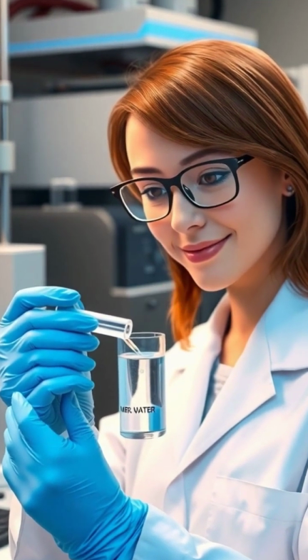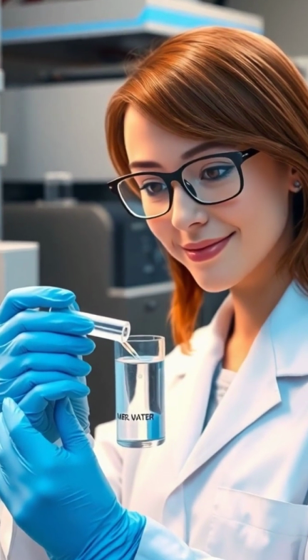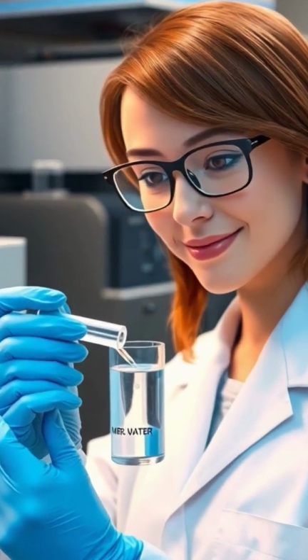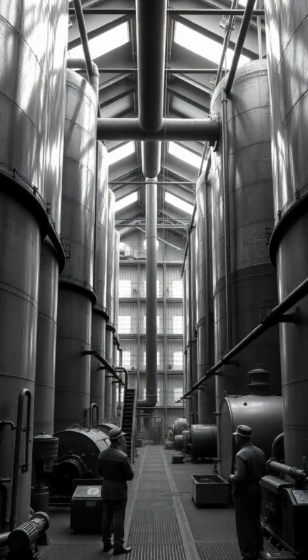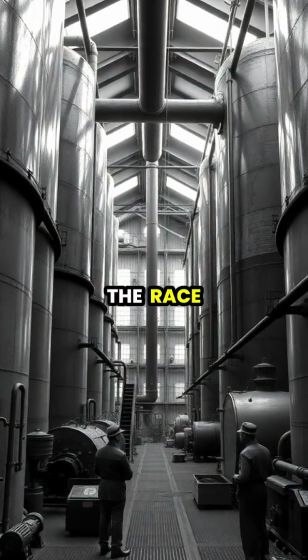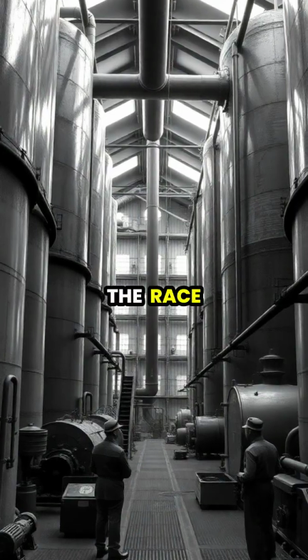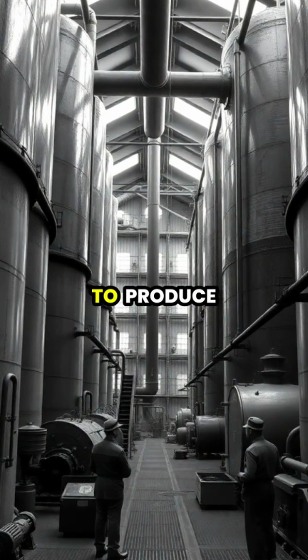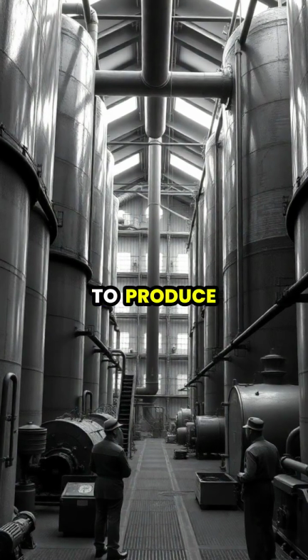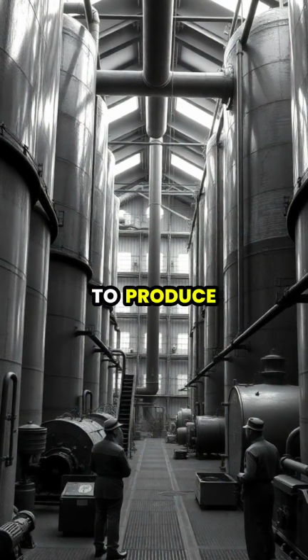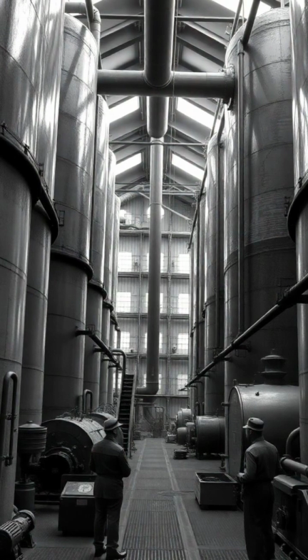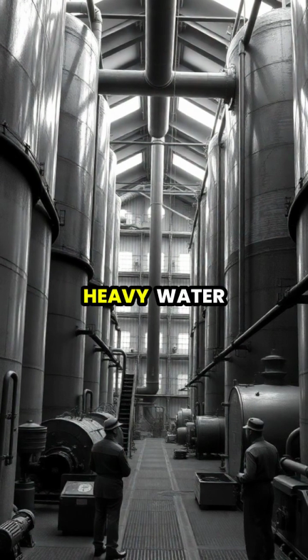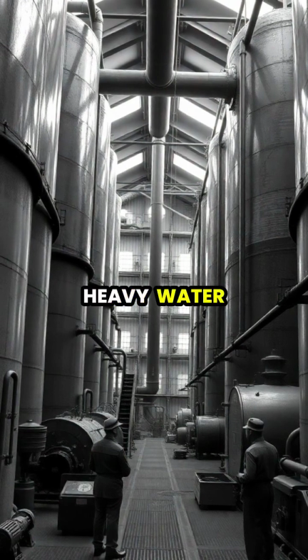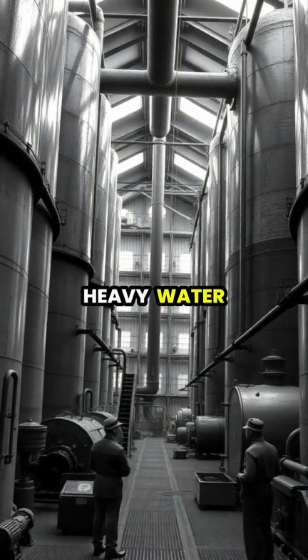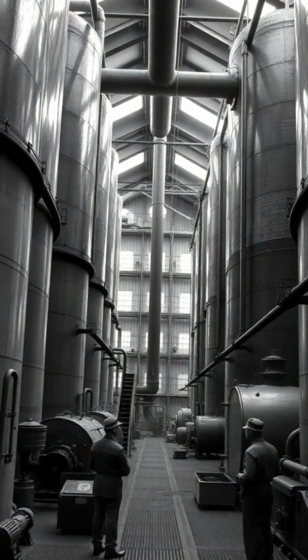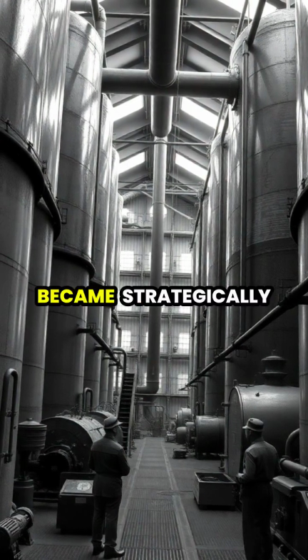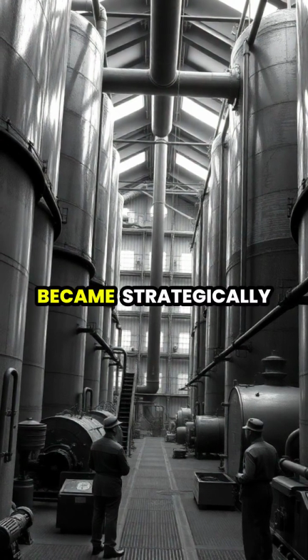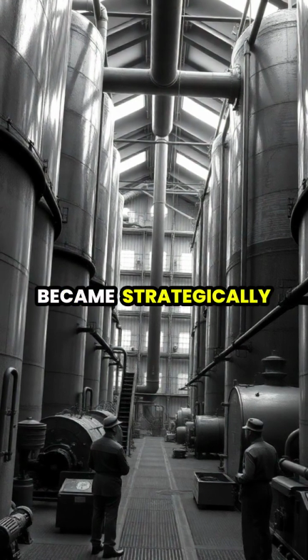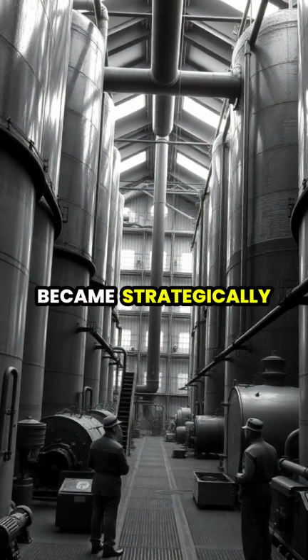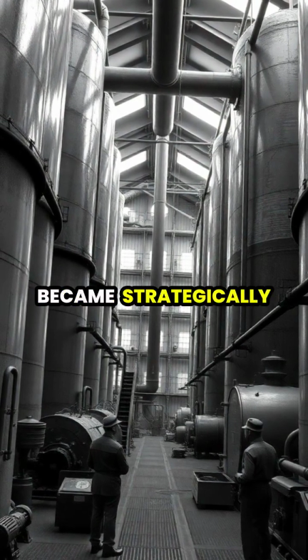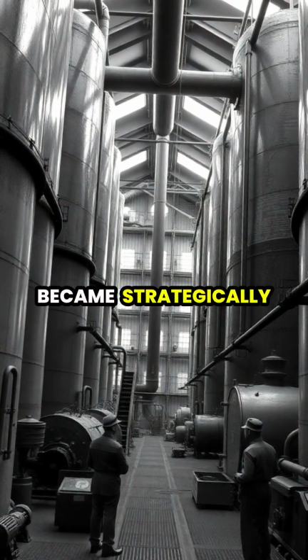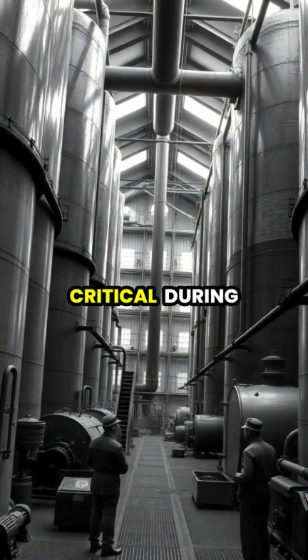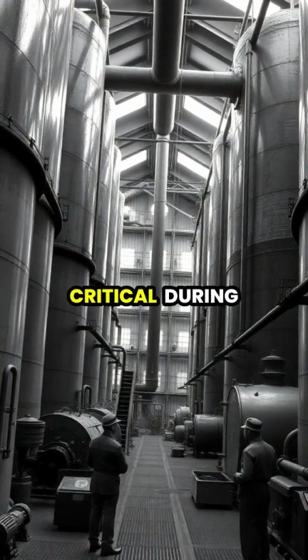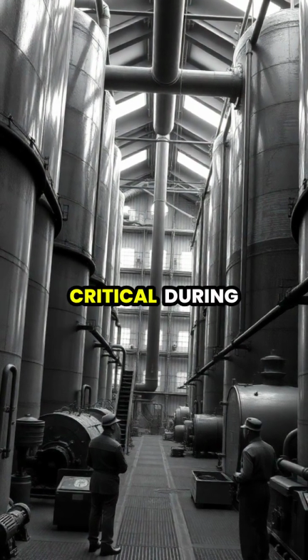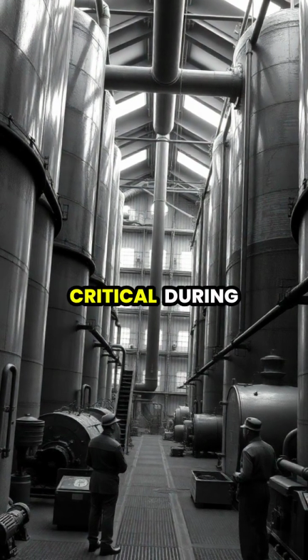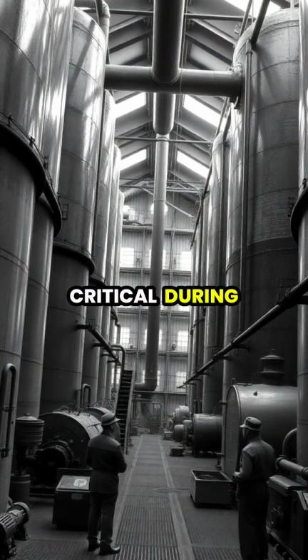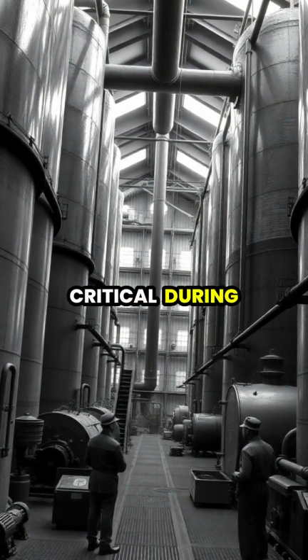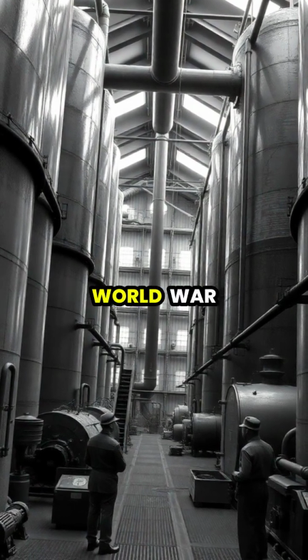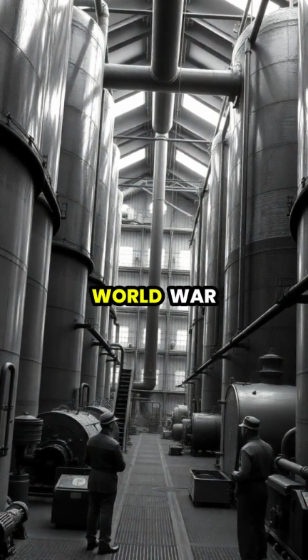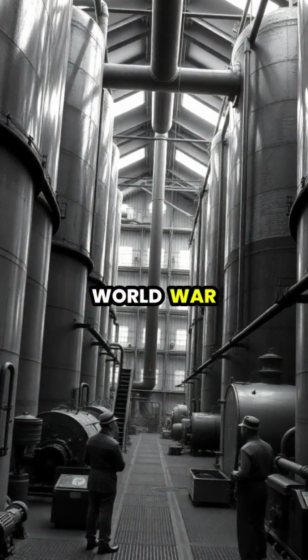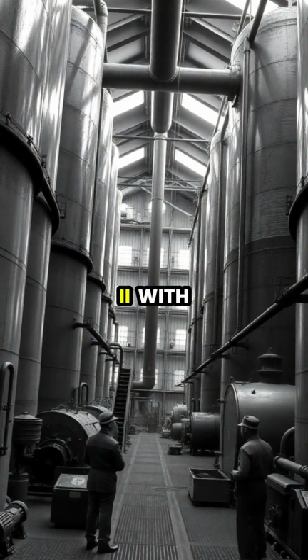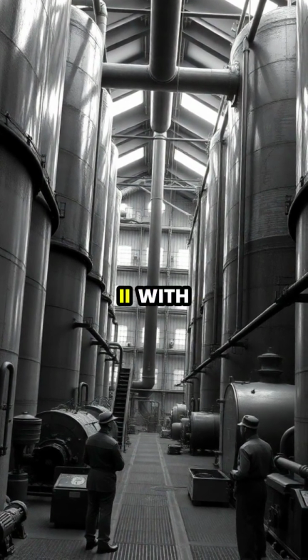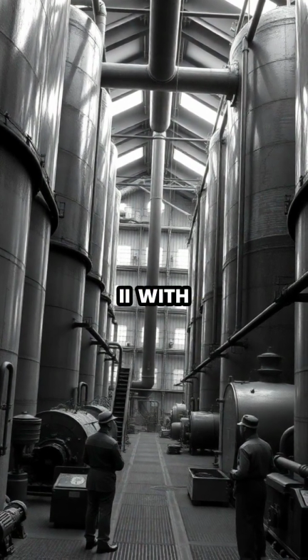The race to produce heavy water became strategically critical during World War II.